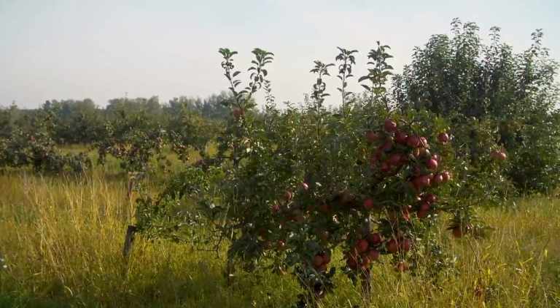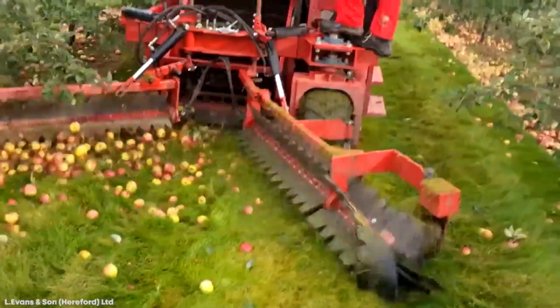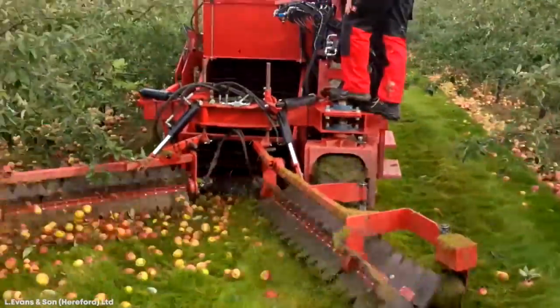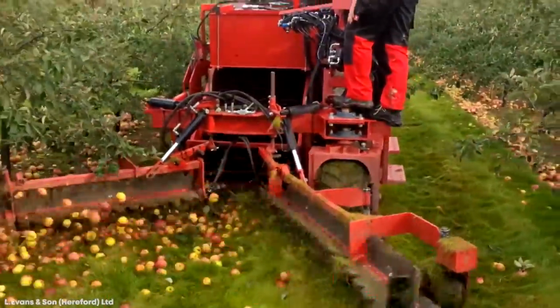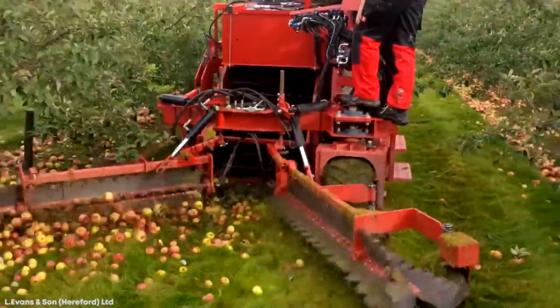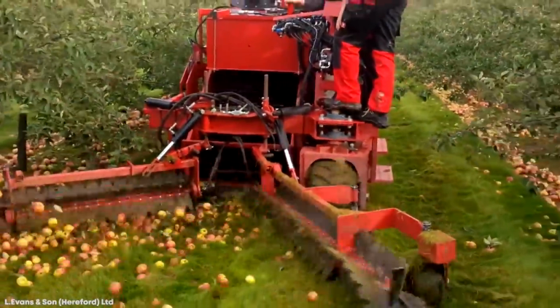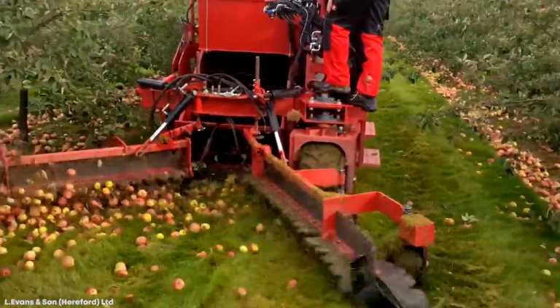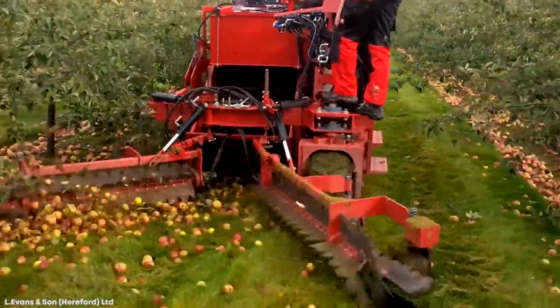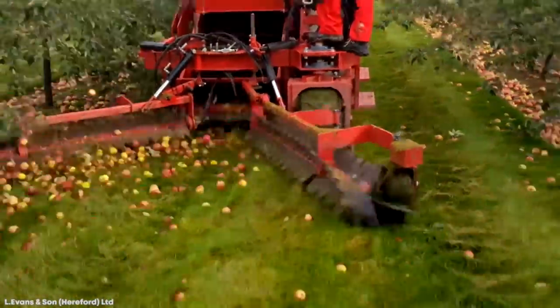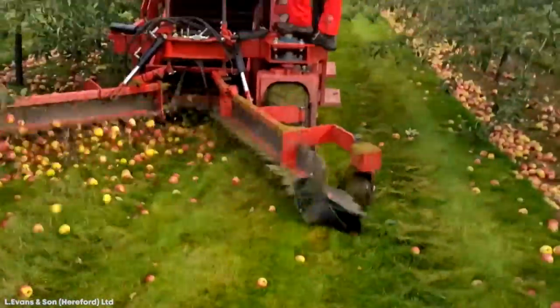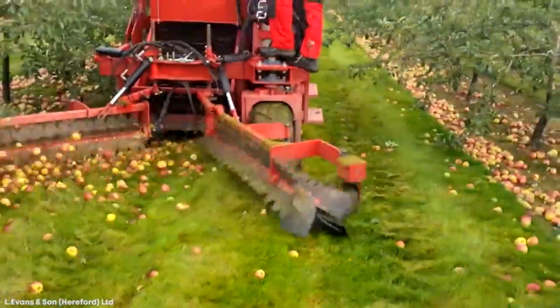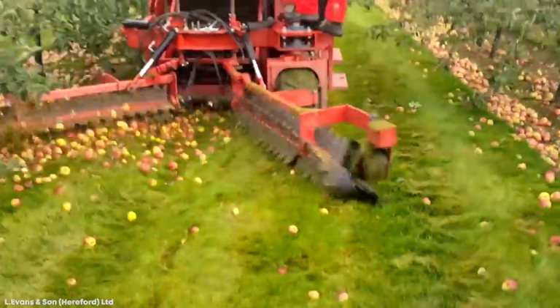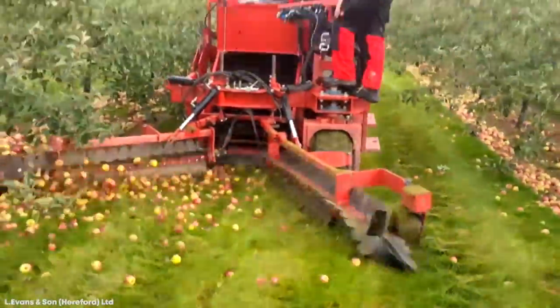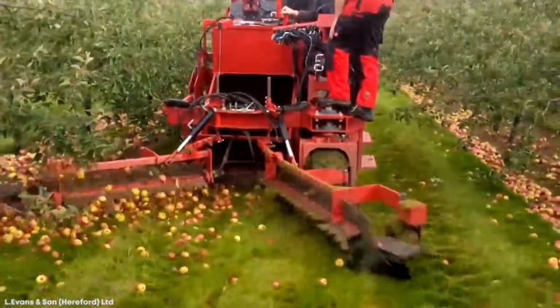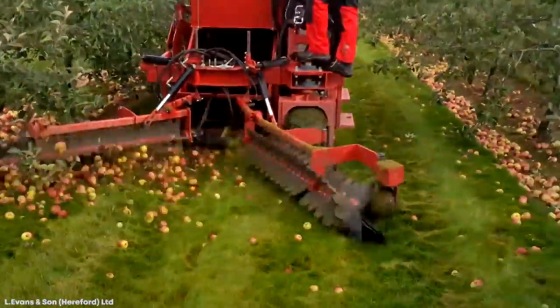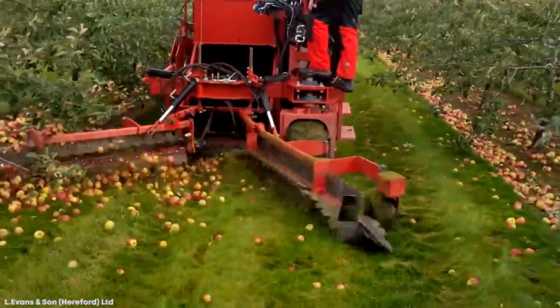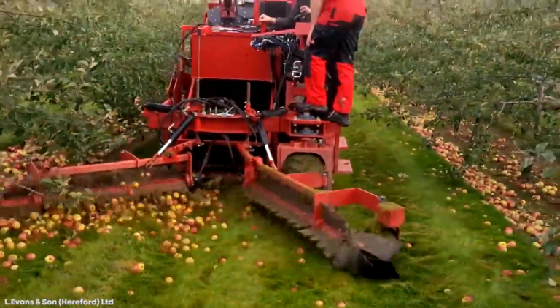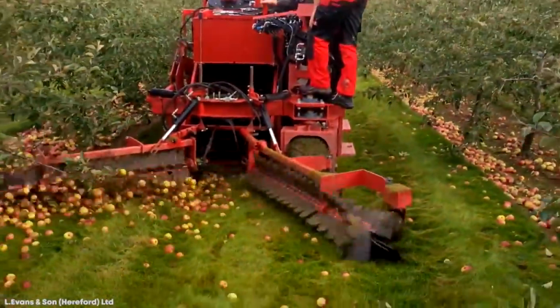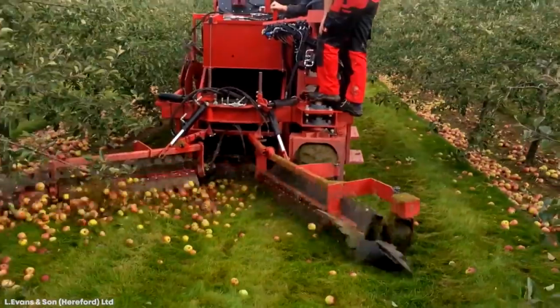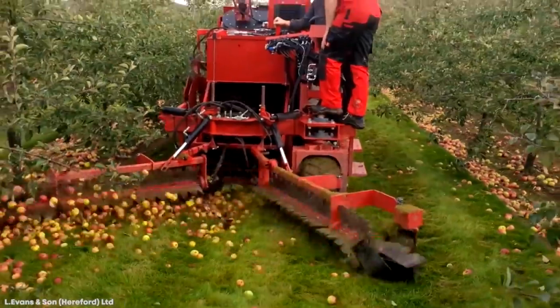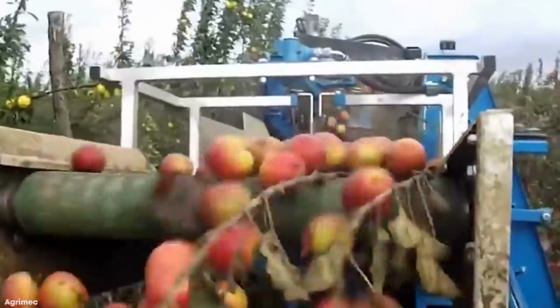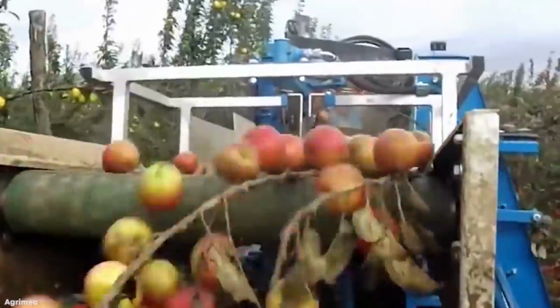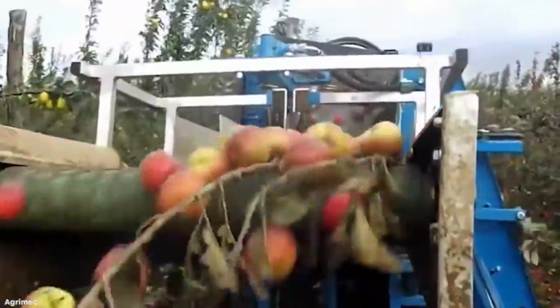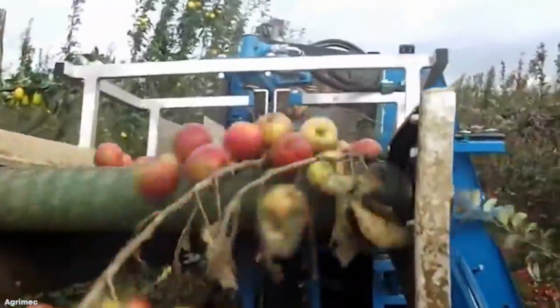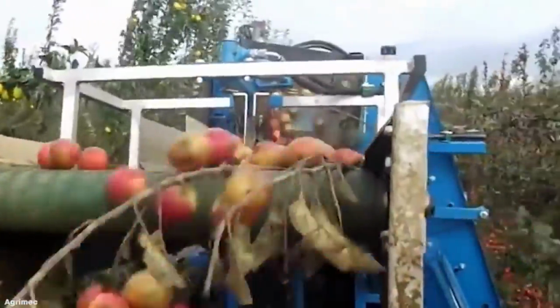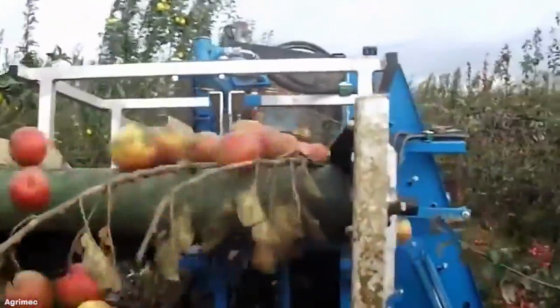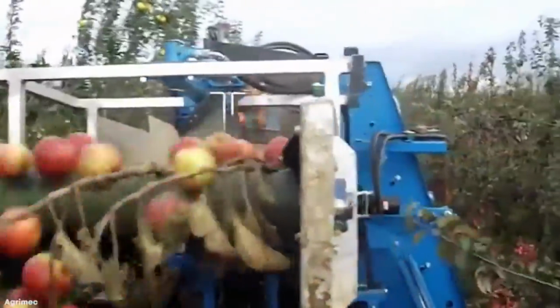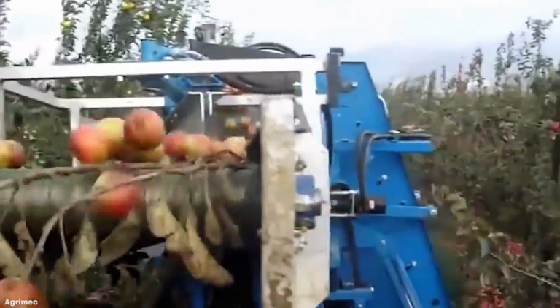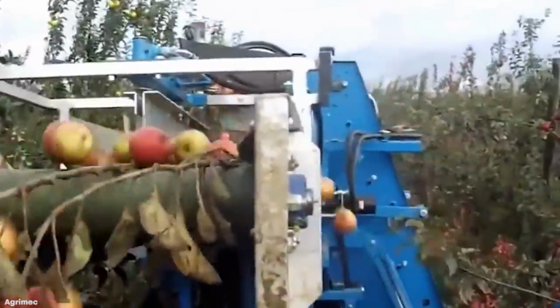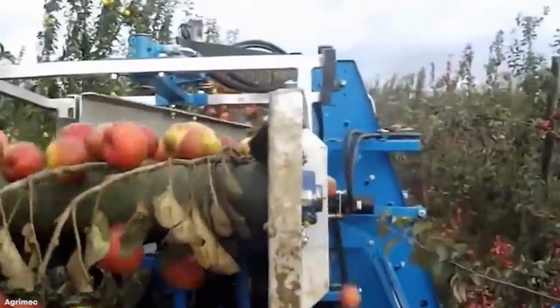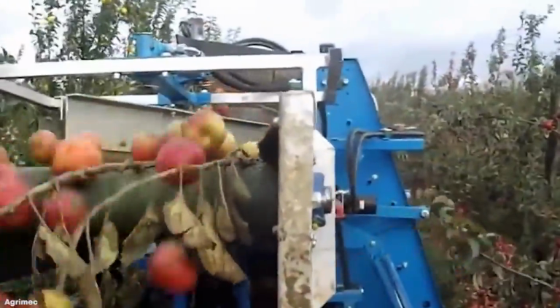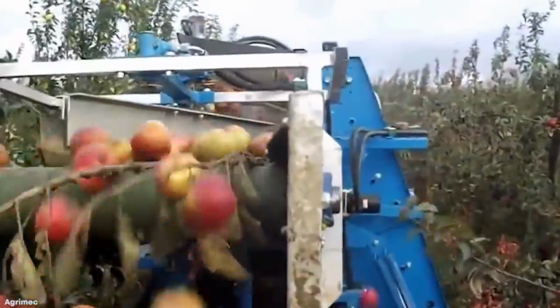It's compatible with other fruits too, such as pears, and even some nuts like walnuts, which make it an essential machine for any fruit-producing farm.